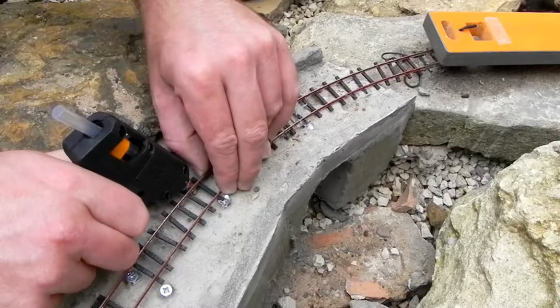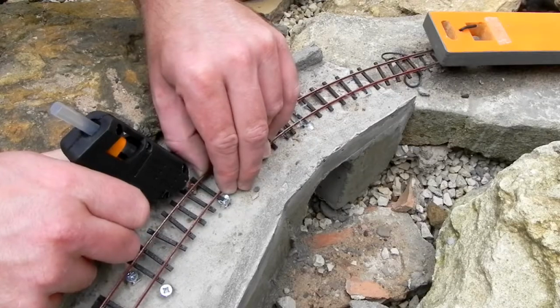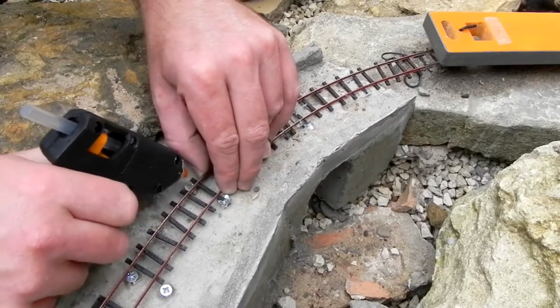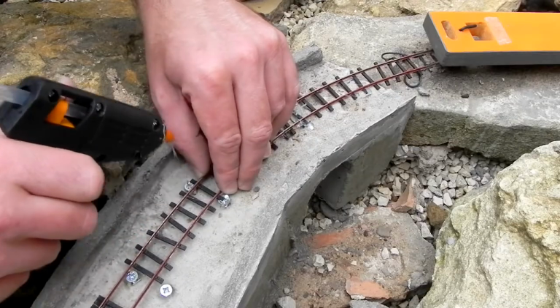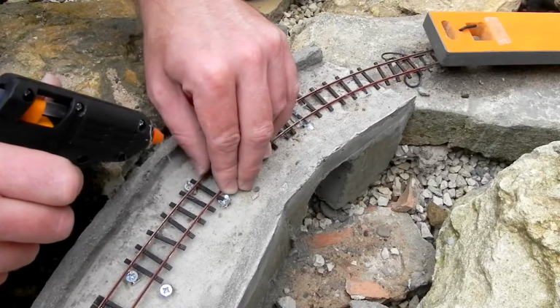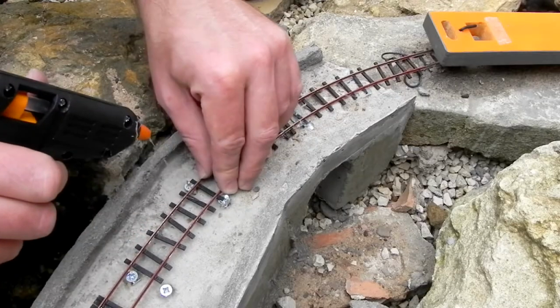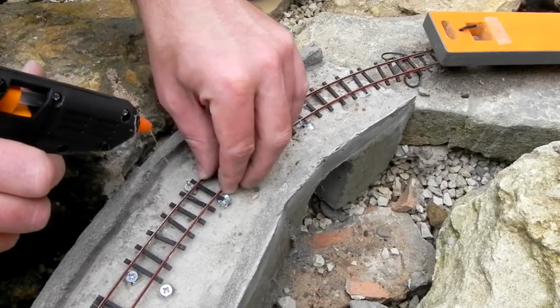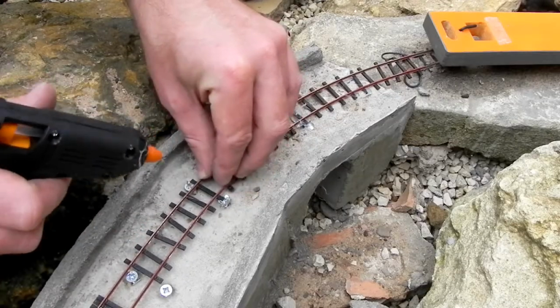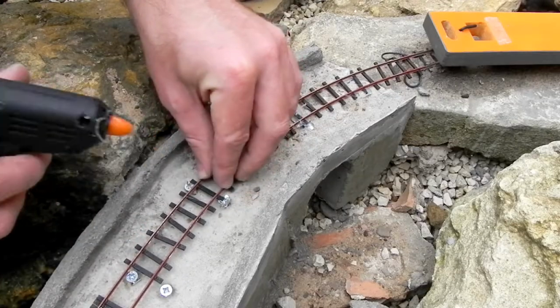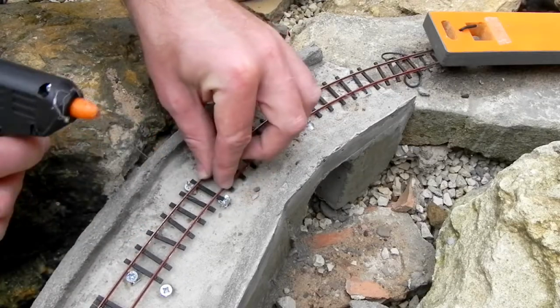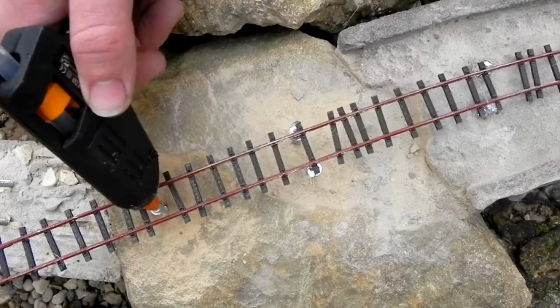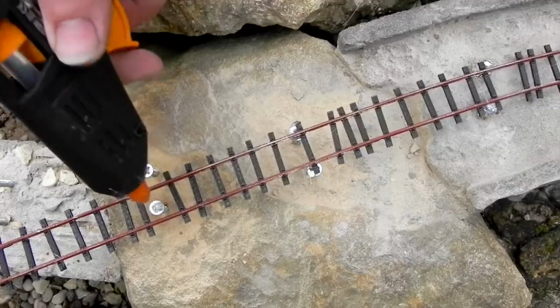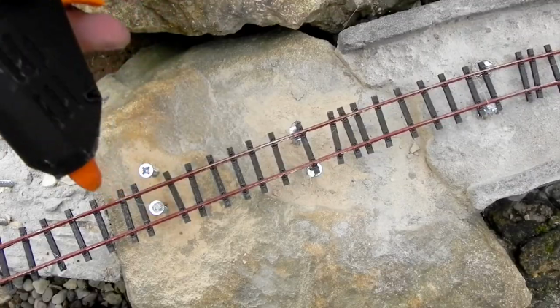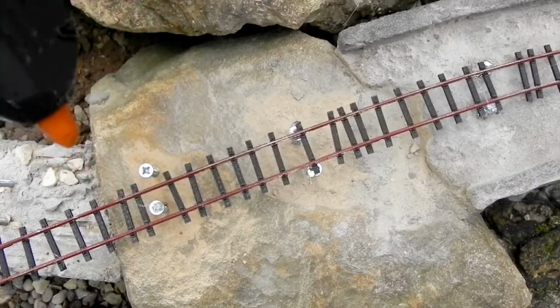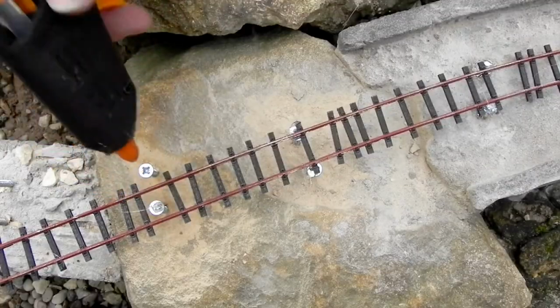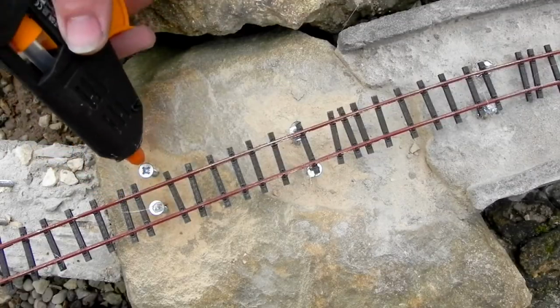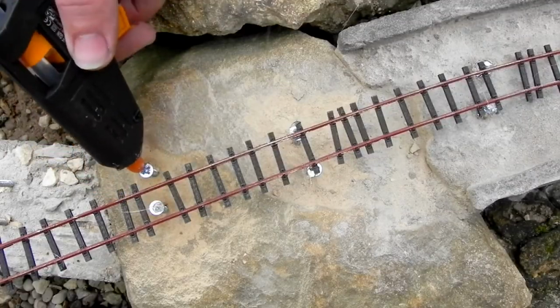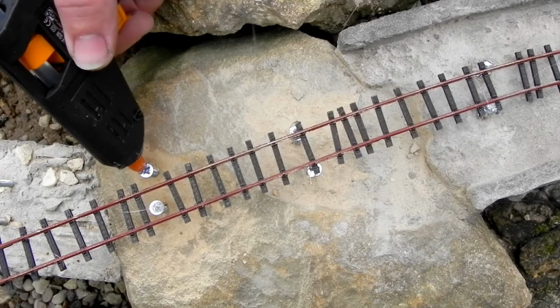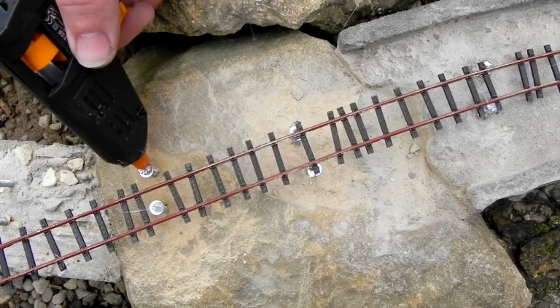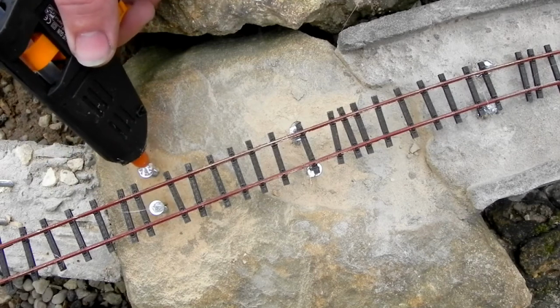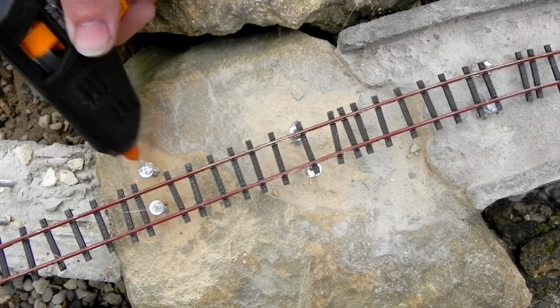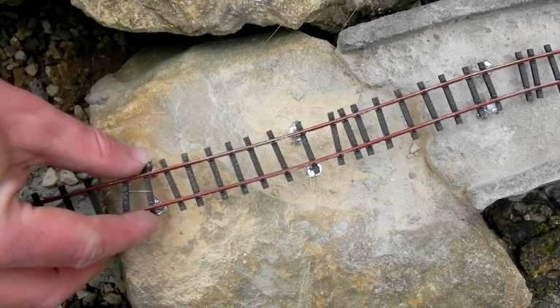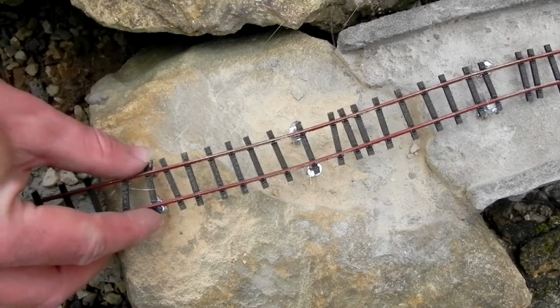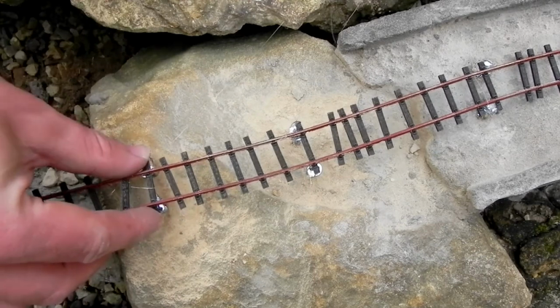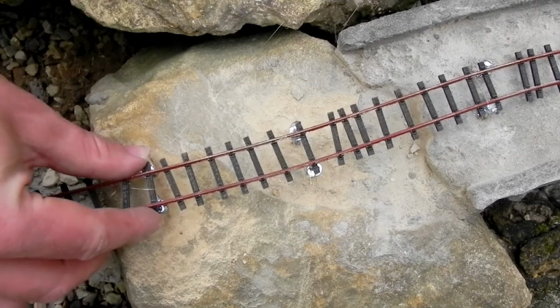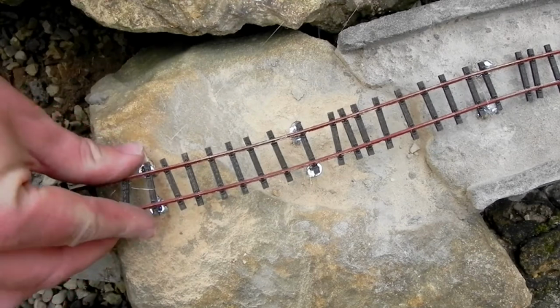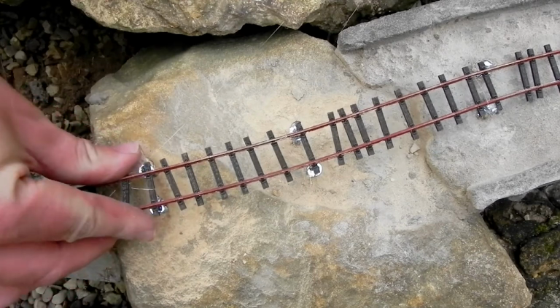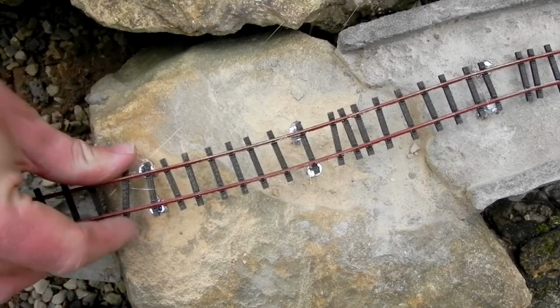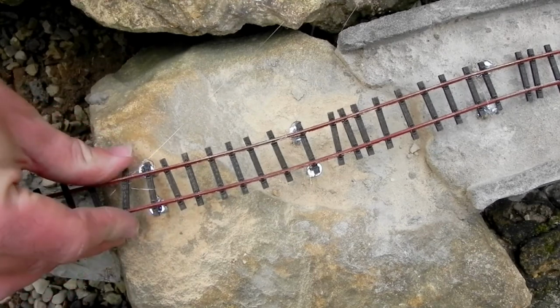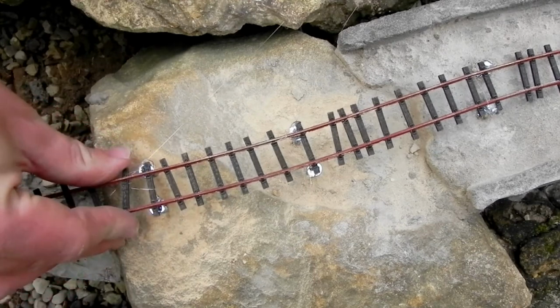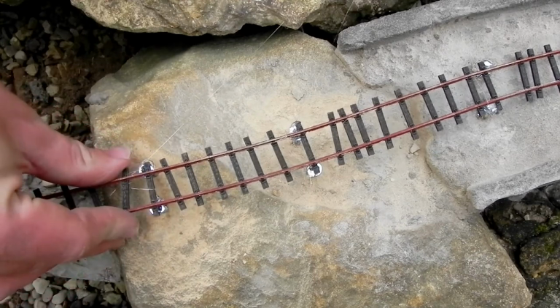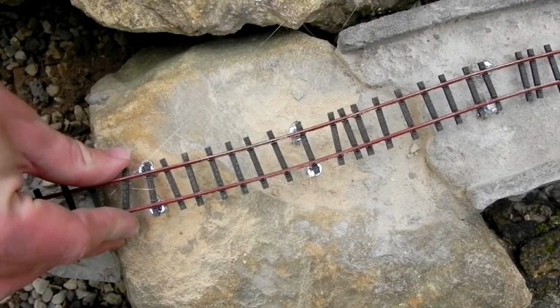When the posts are ready I attach a section of pre-bent track to them by the sleepers using hot glue. And yes, it did hurt when I got the glue on my fingers.